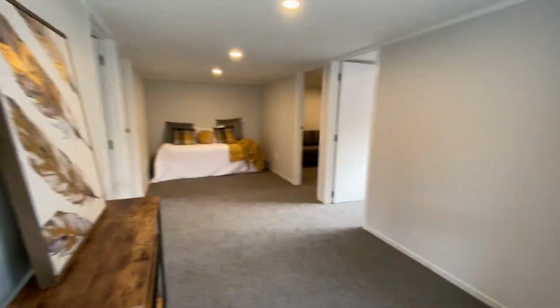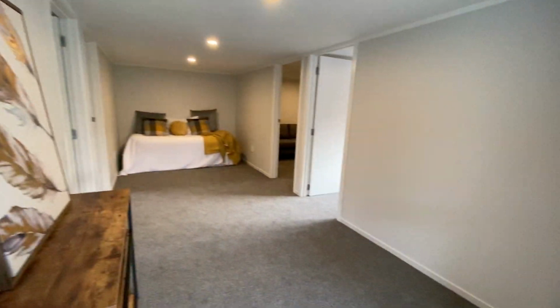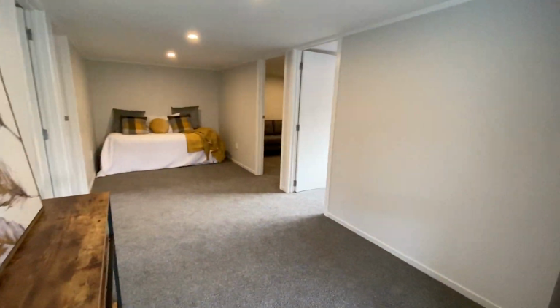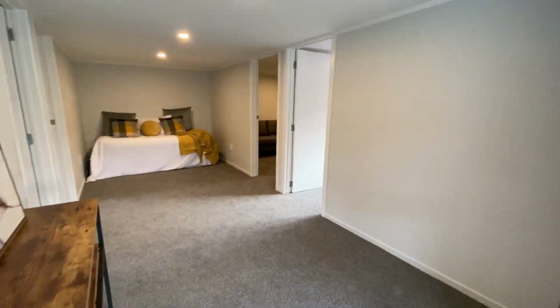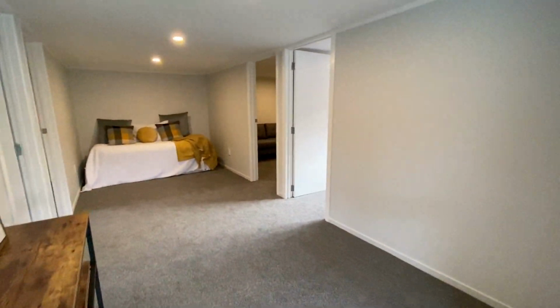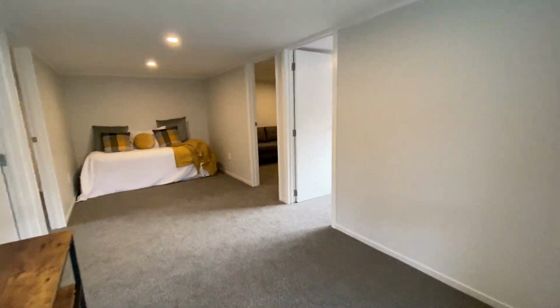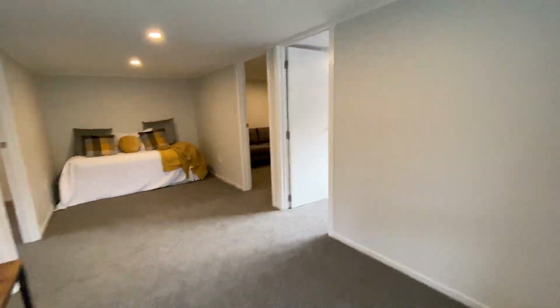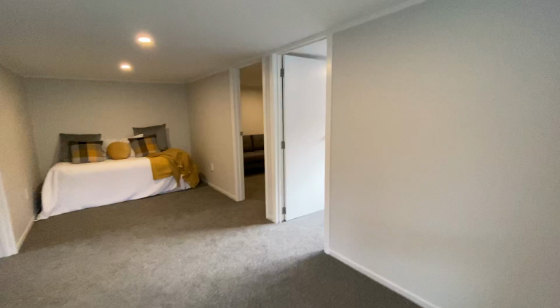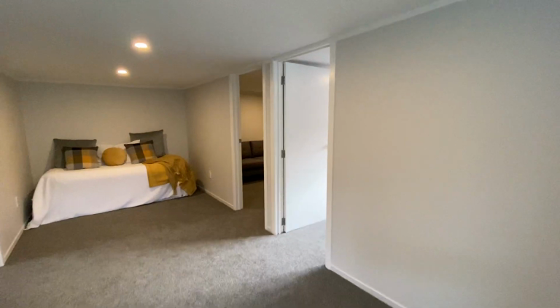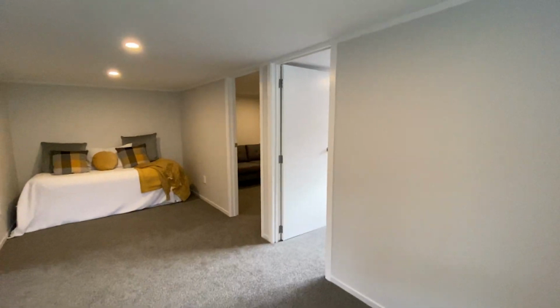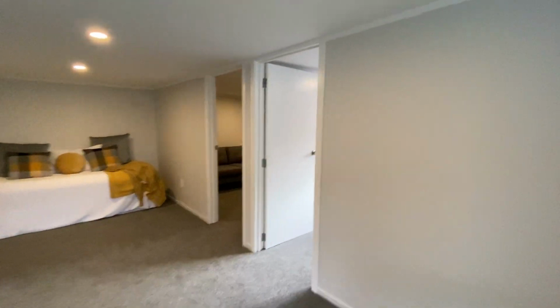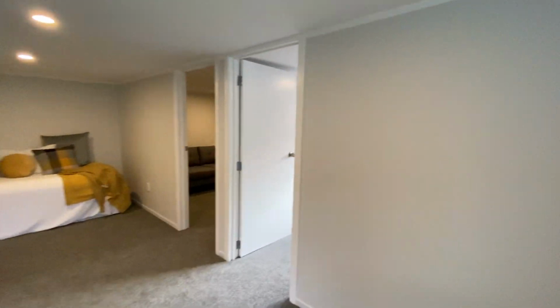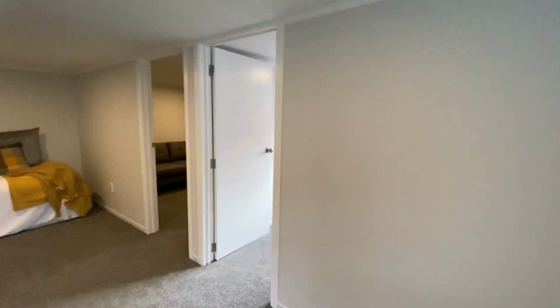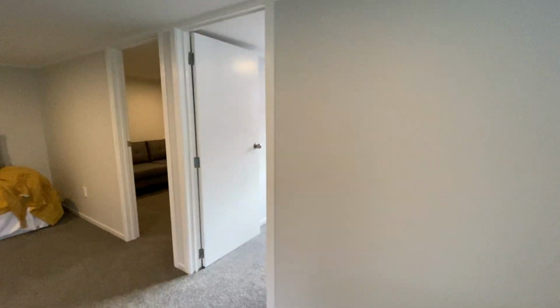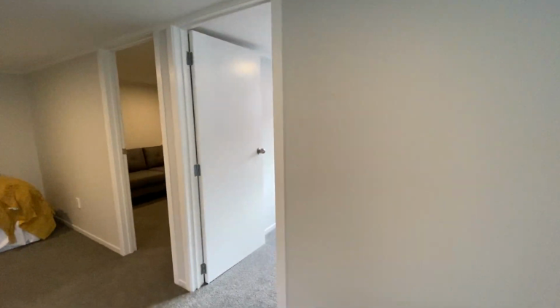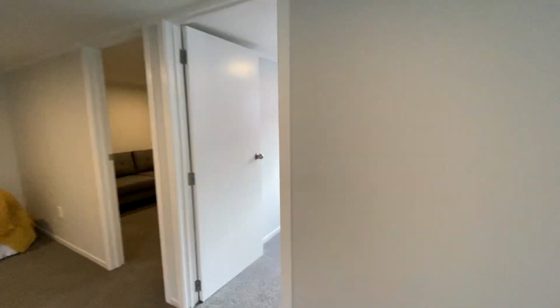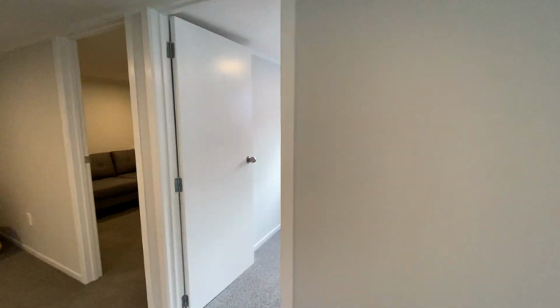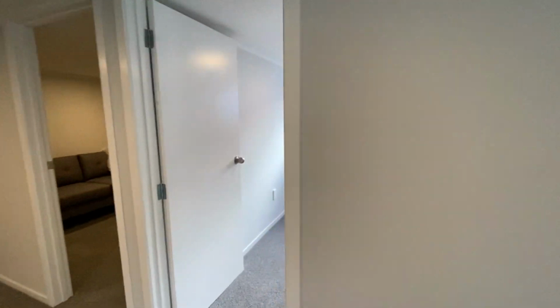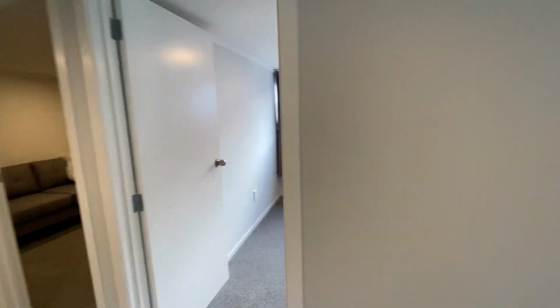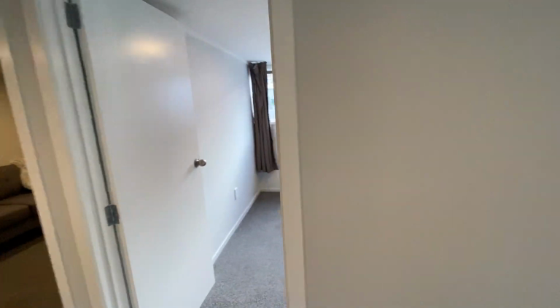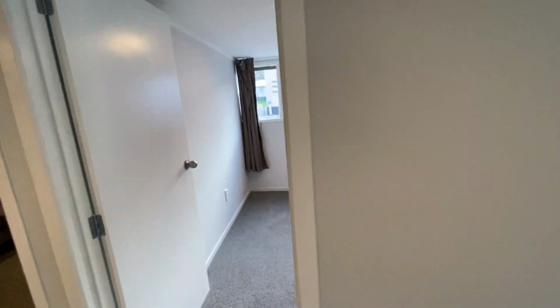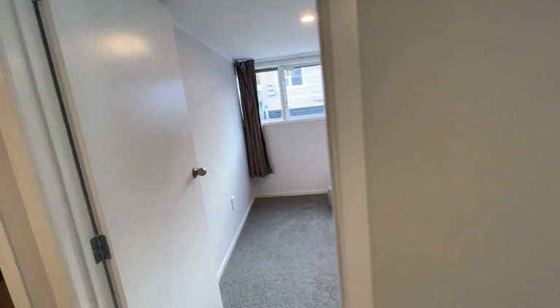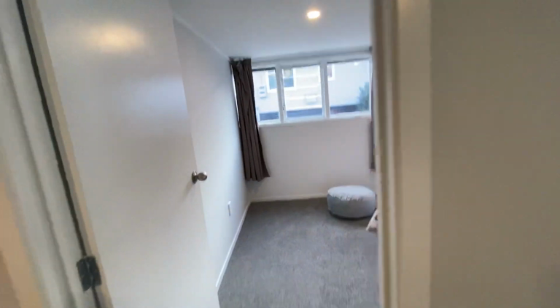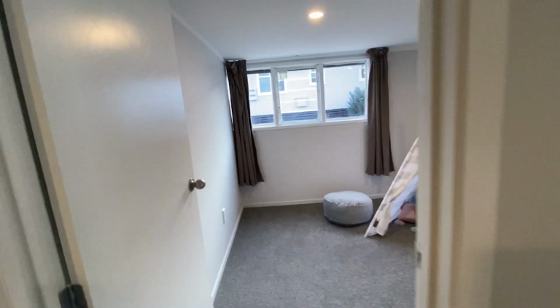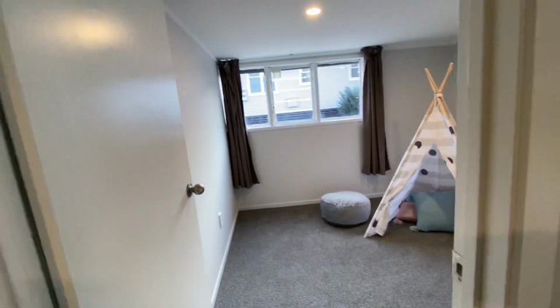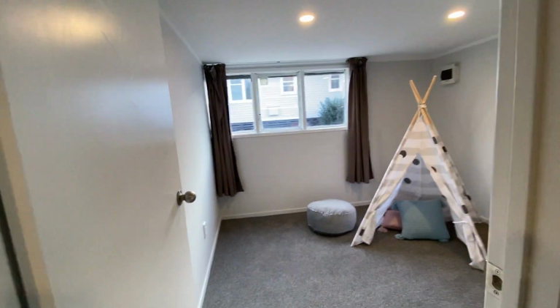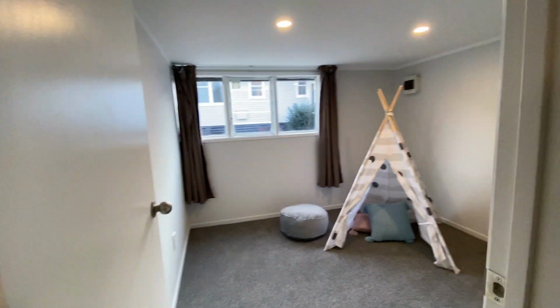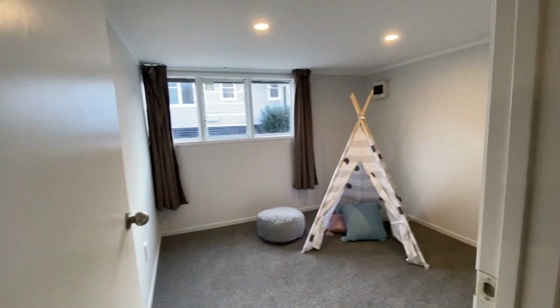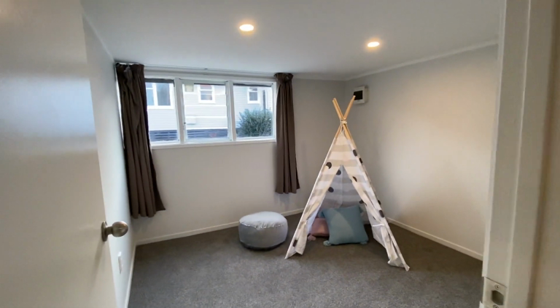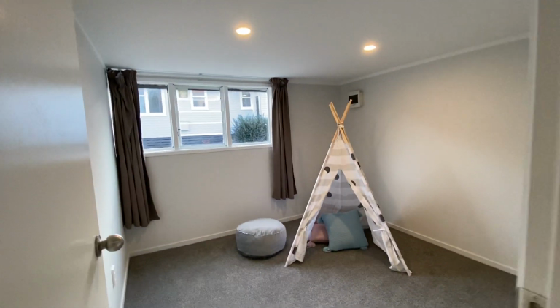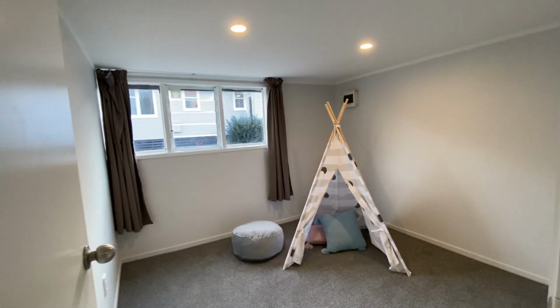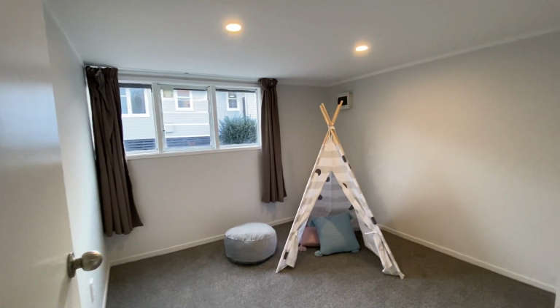Utility rooms — utilities are just for study.